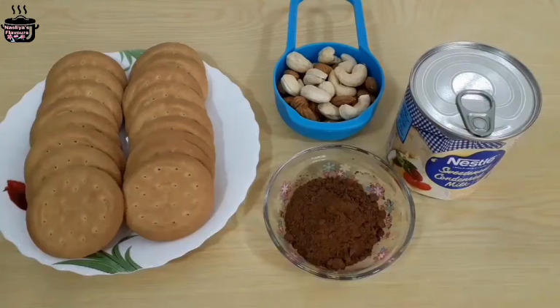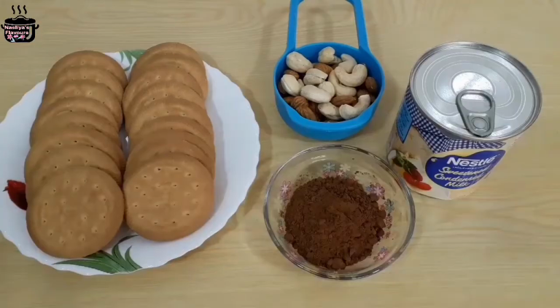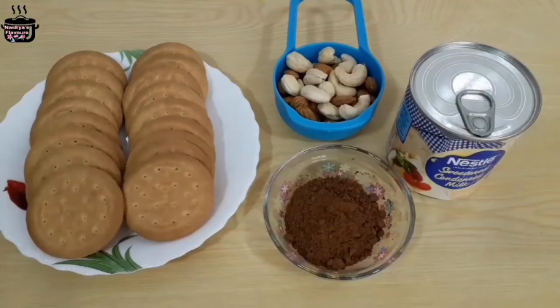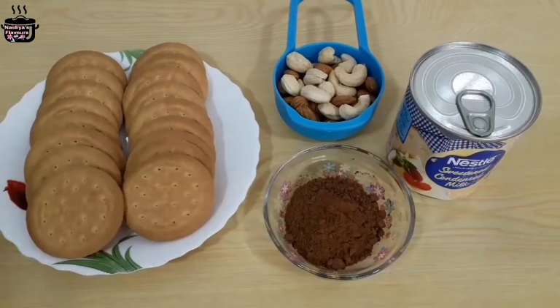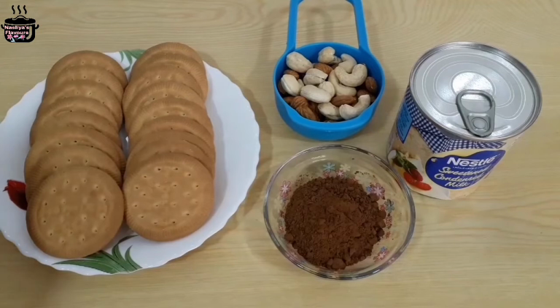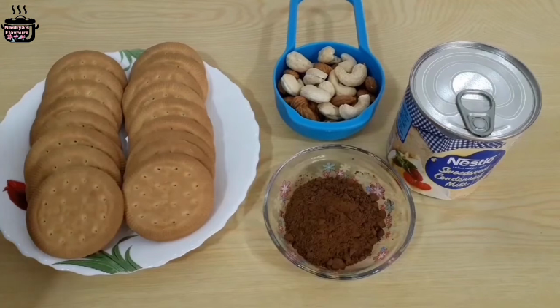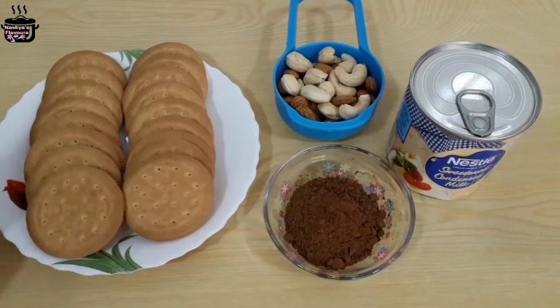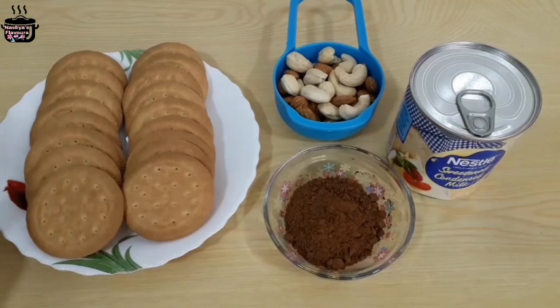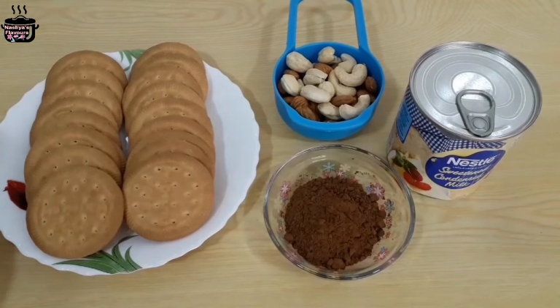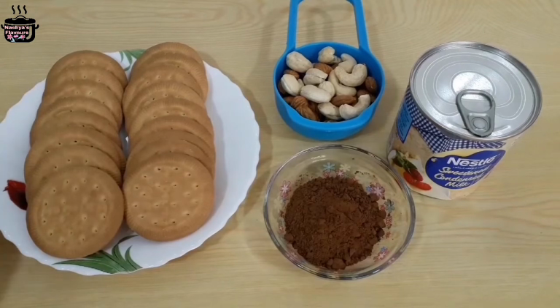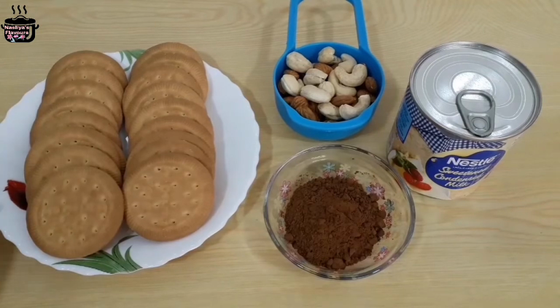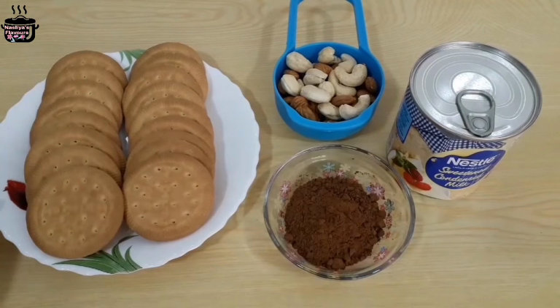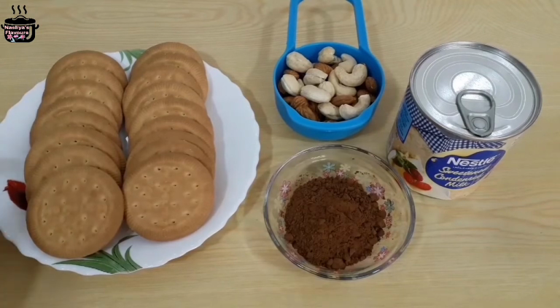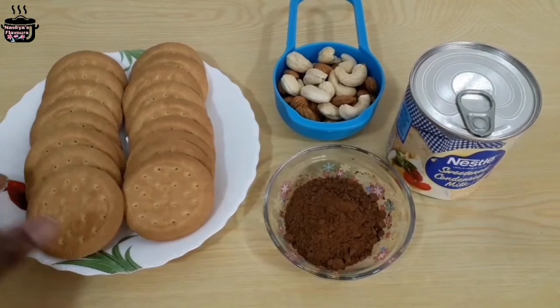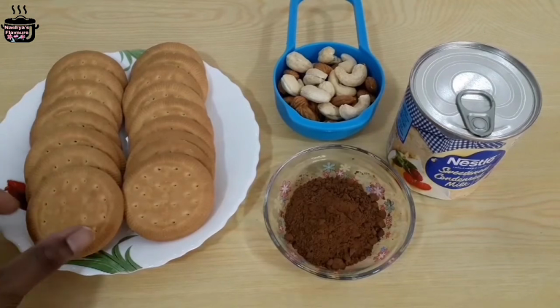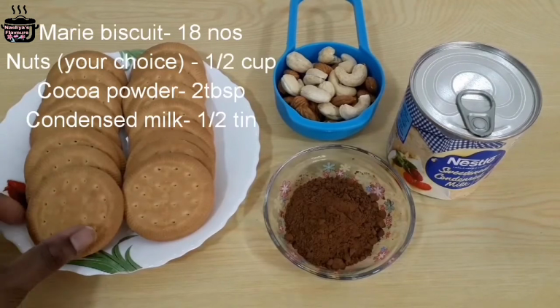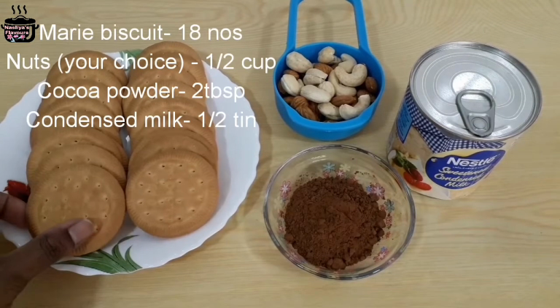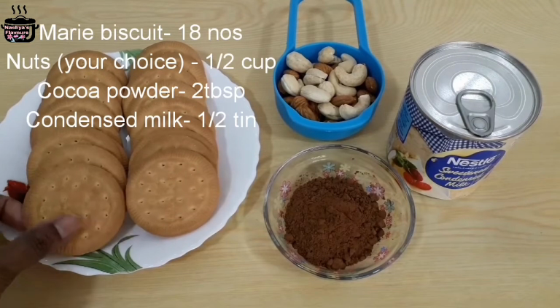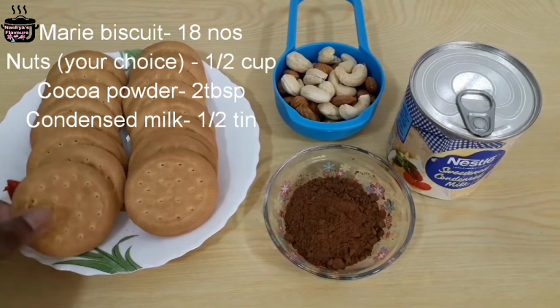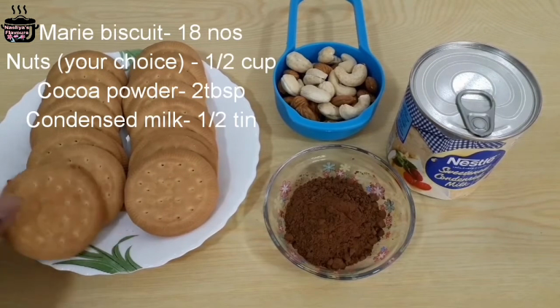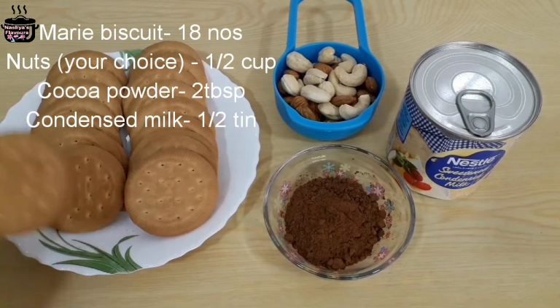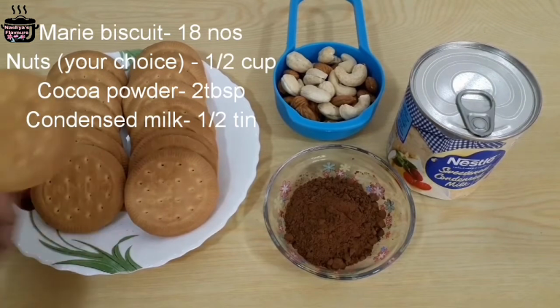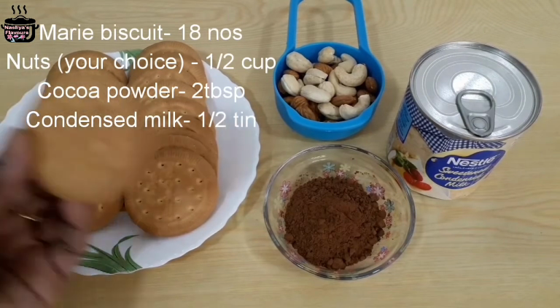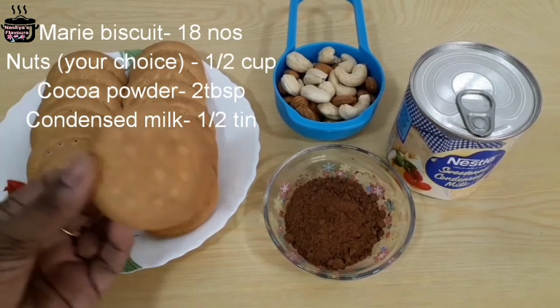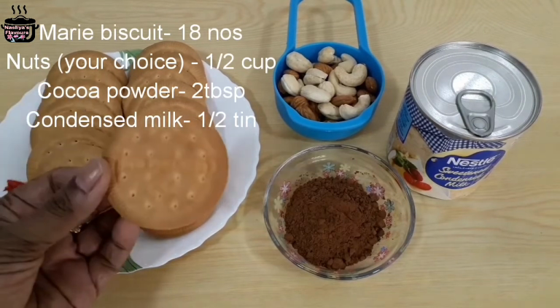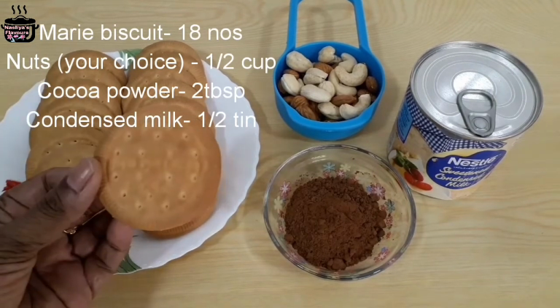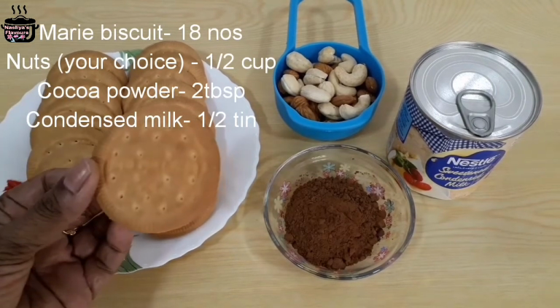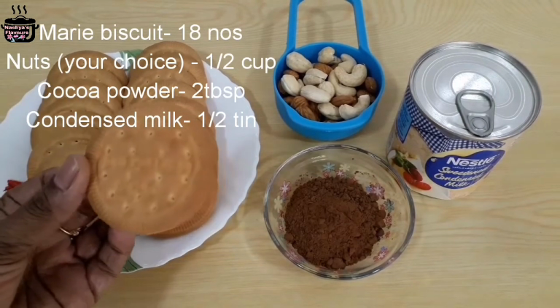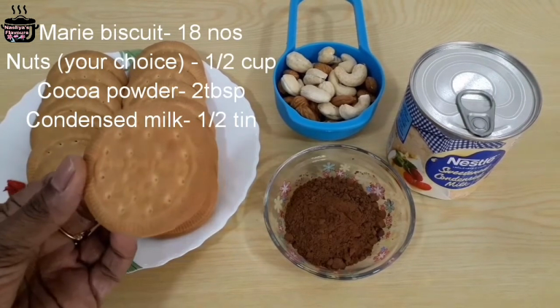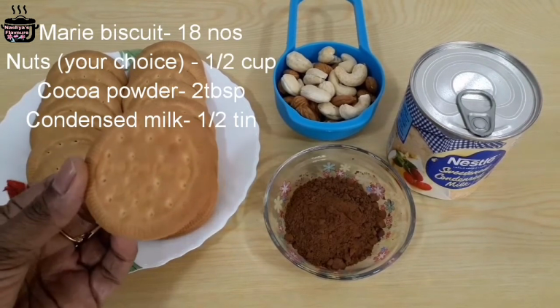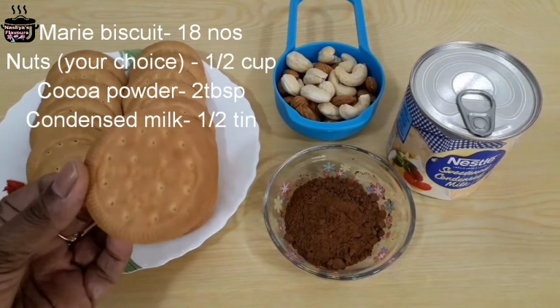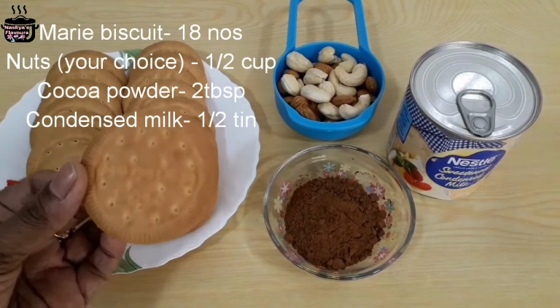Here is a little biscuit. I am going to use the biscuit in this recipe.